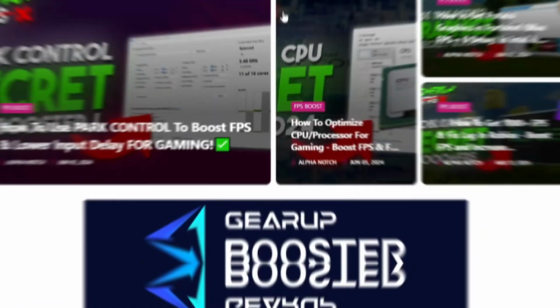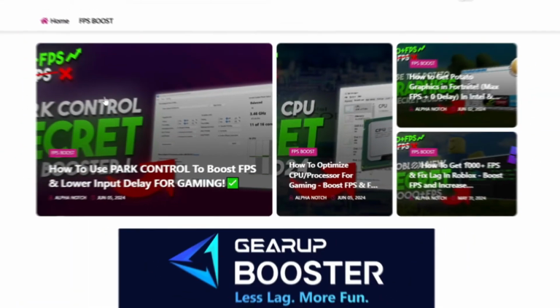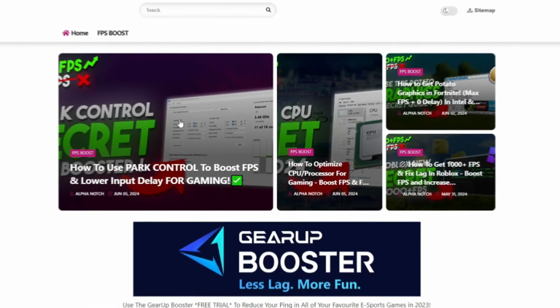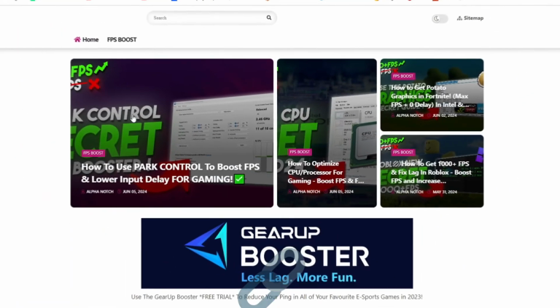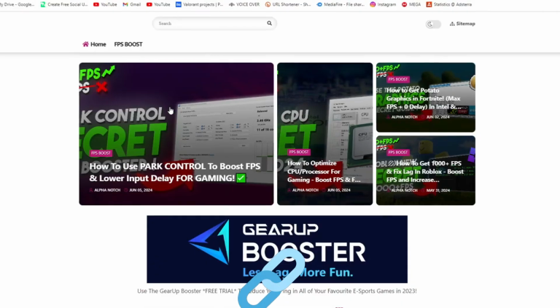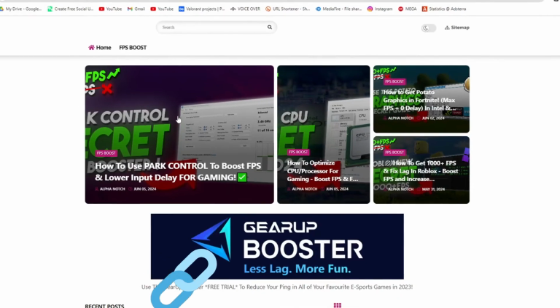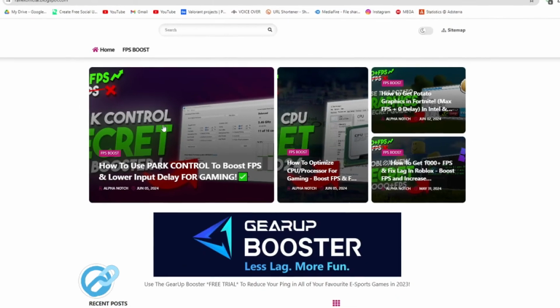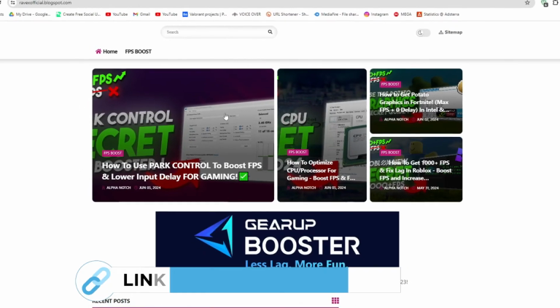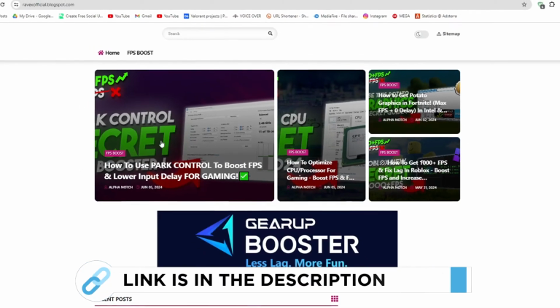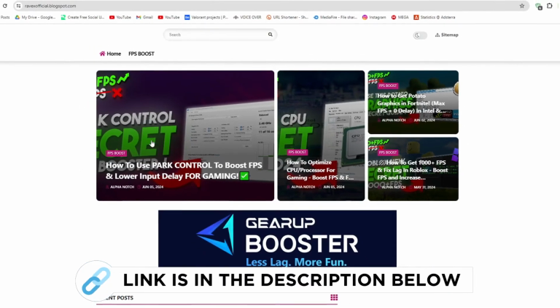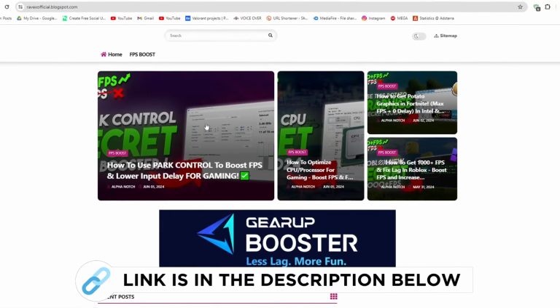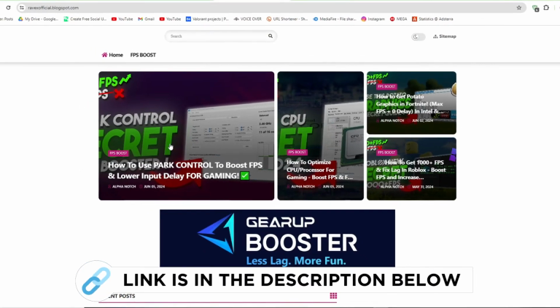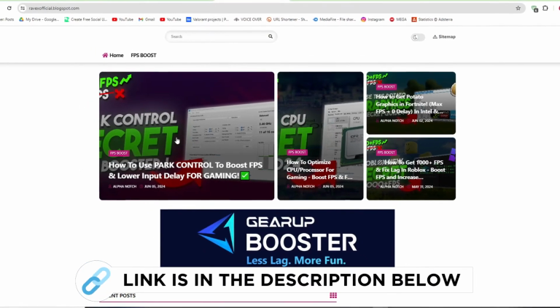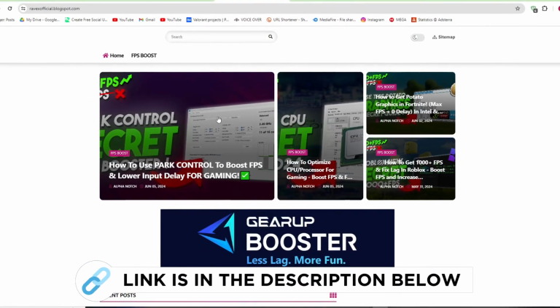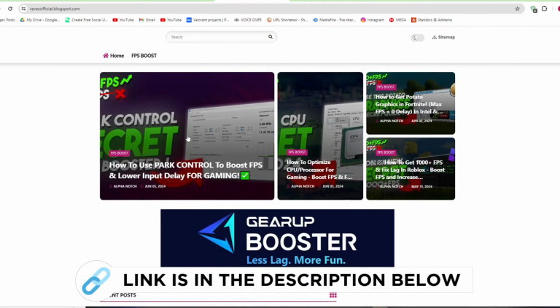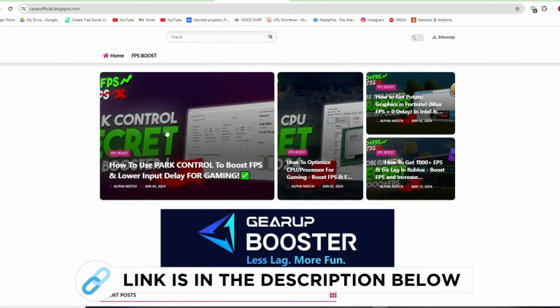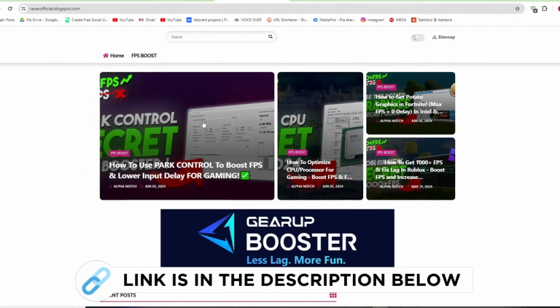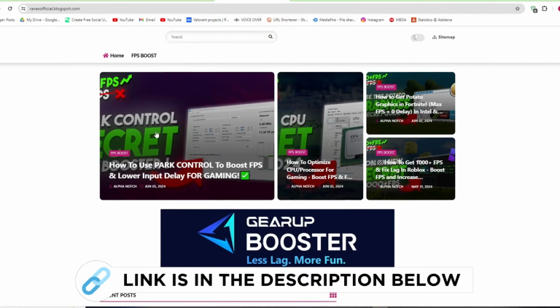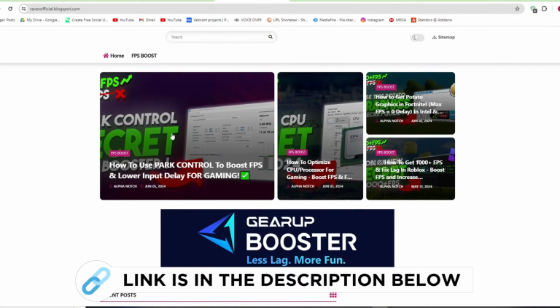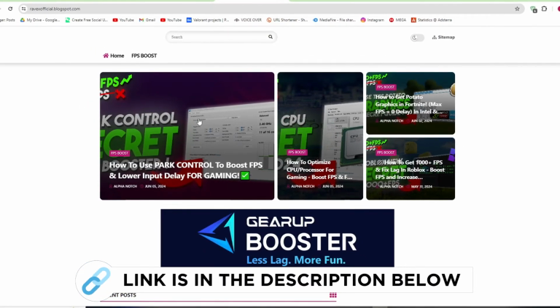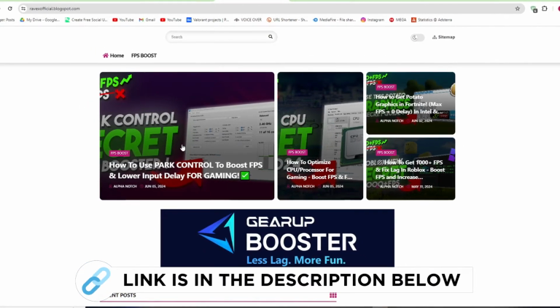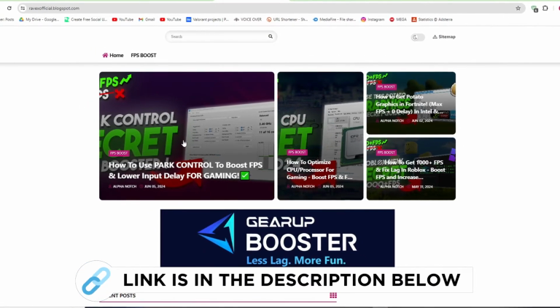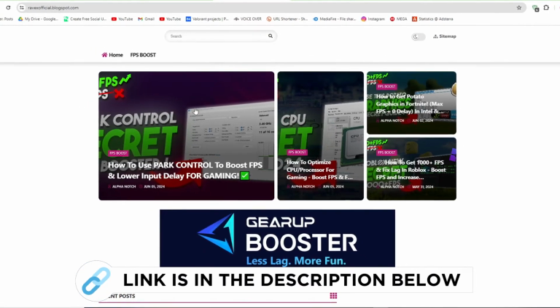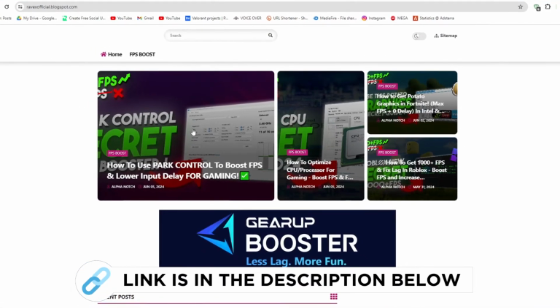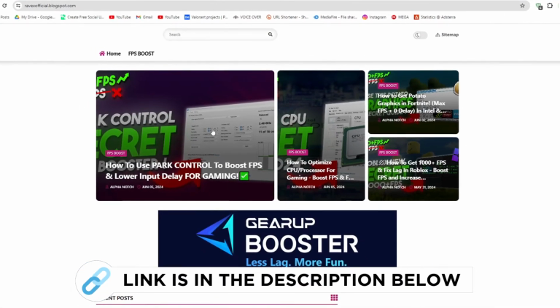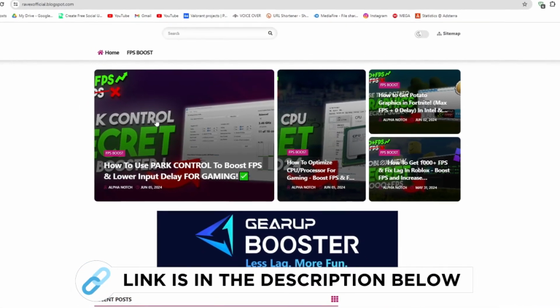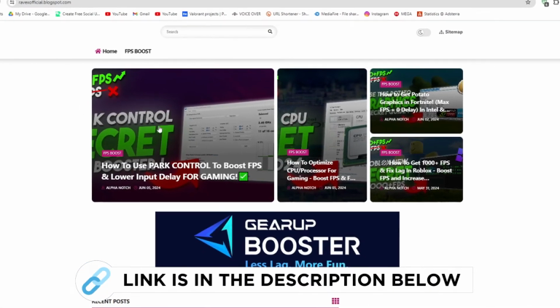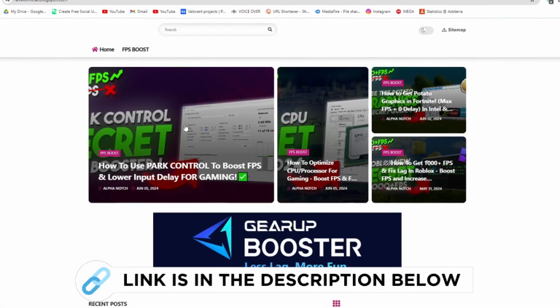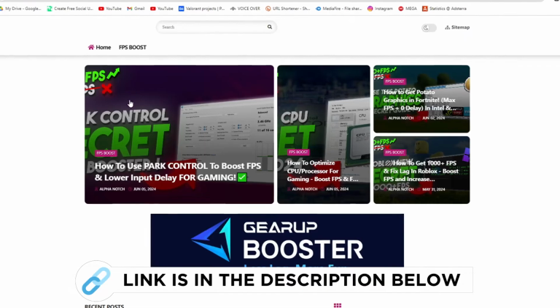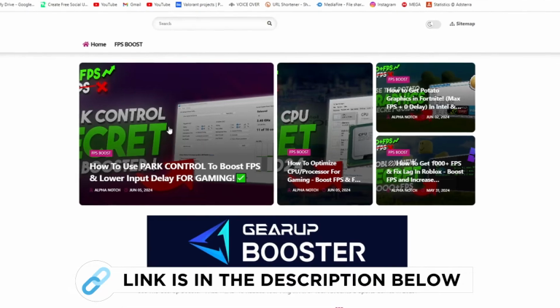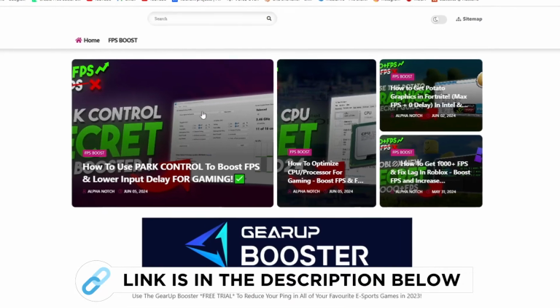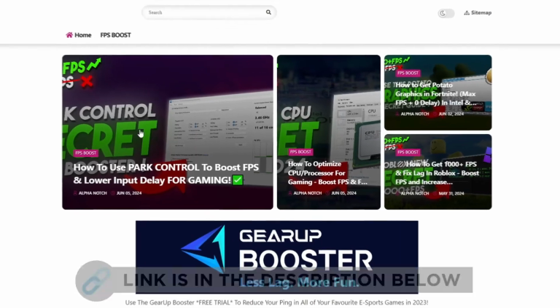First, go to my website — I've put the link in the description — and download Park Control from my website, then follow along with me for the settings.